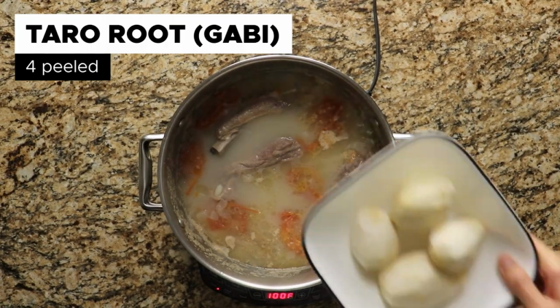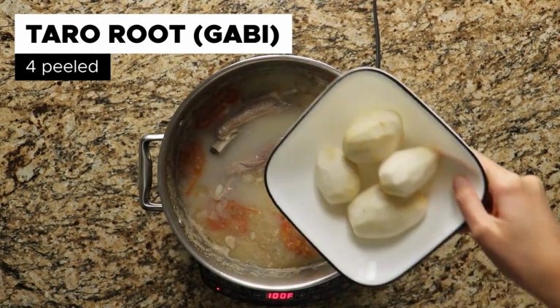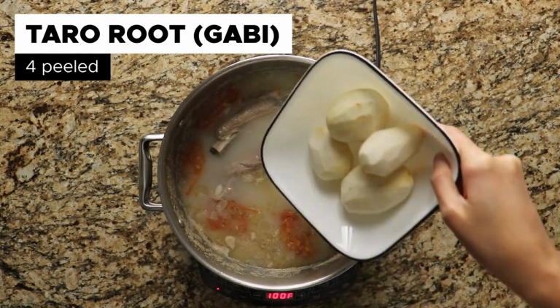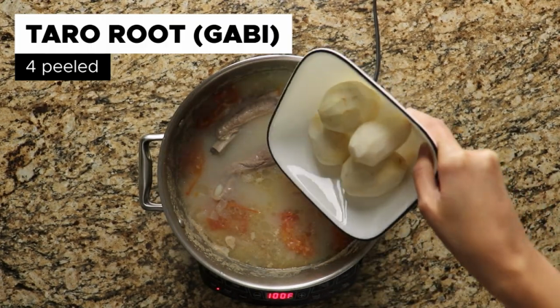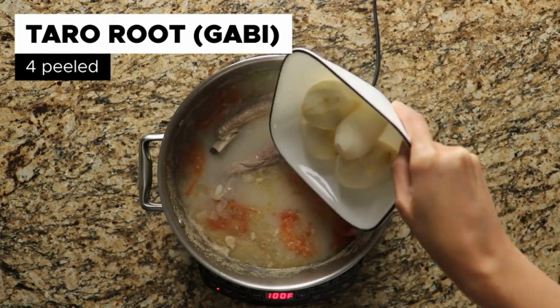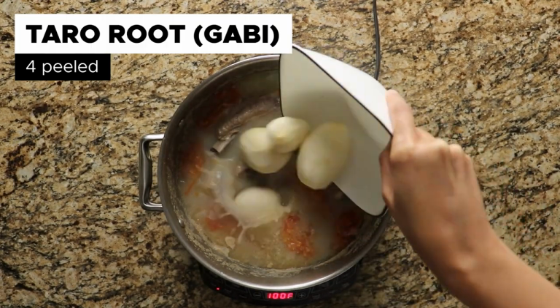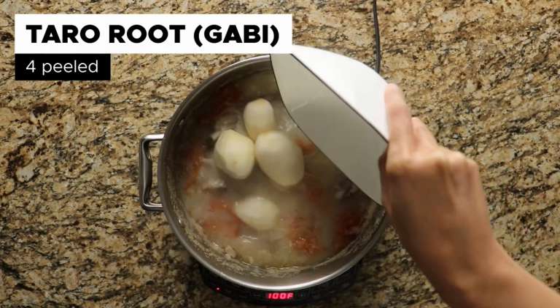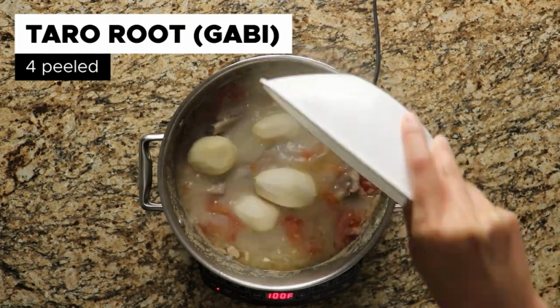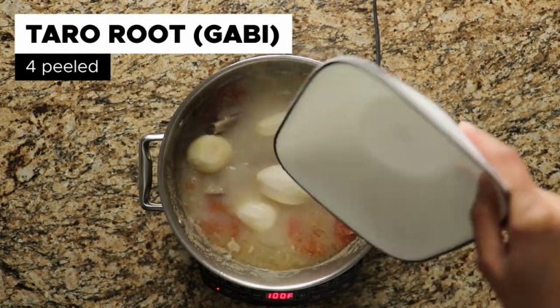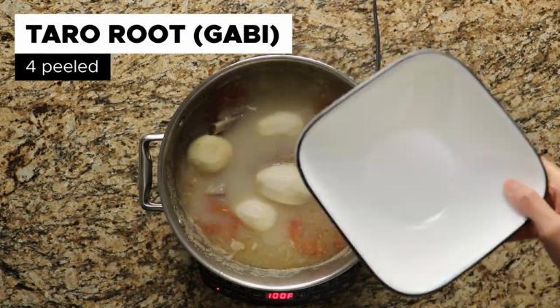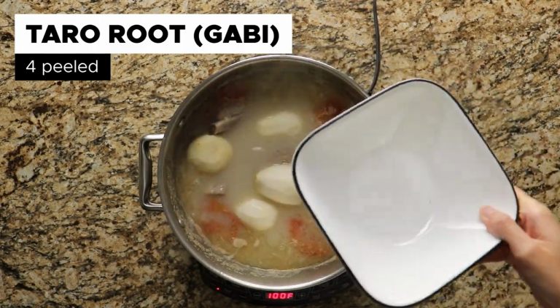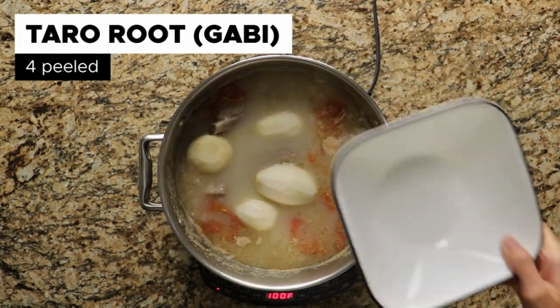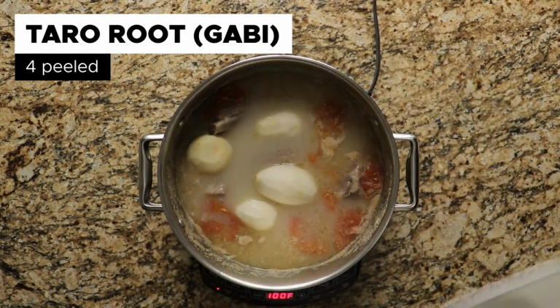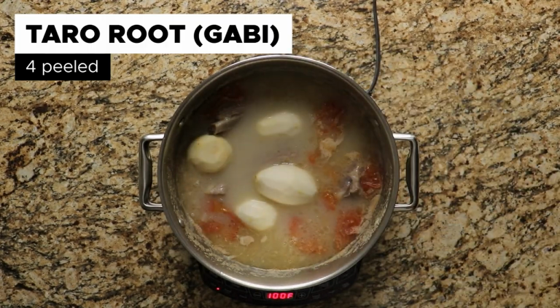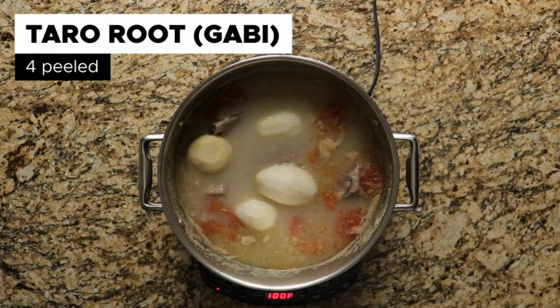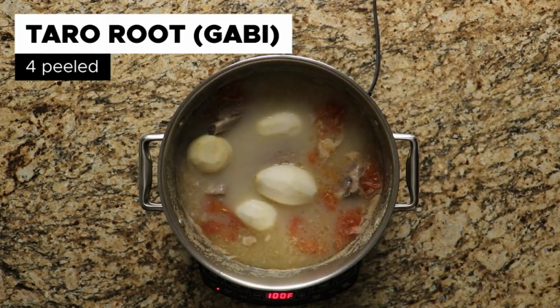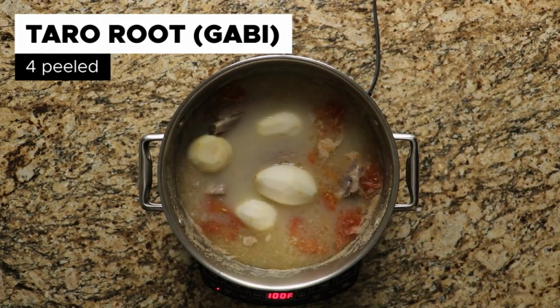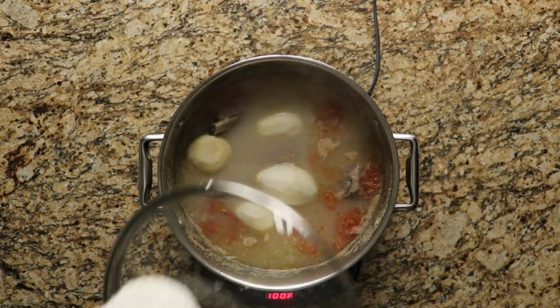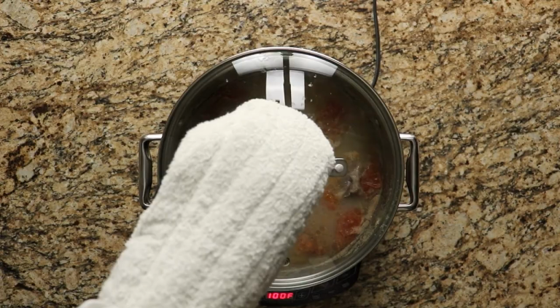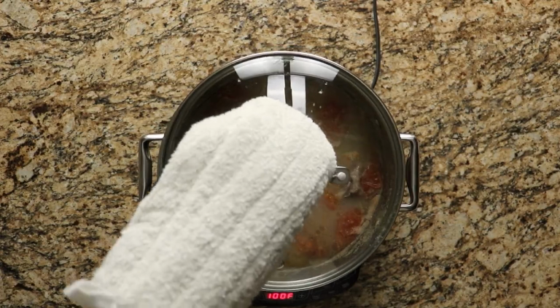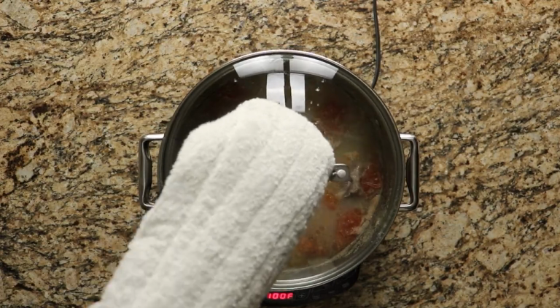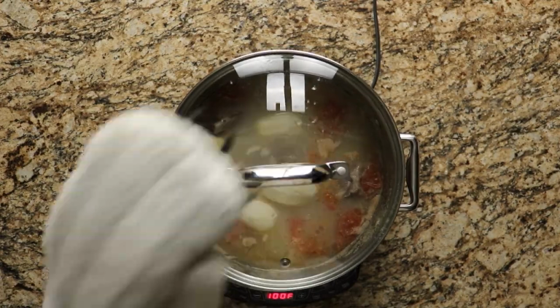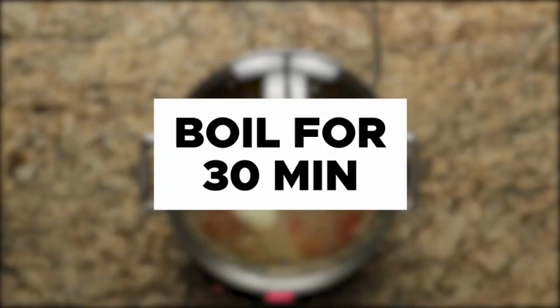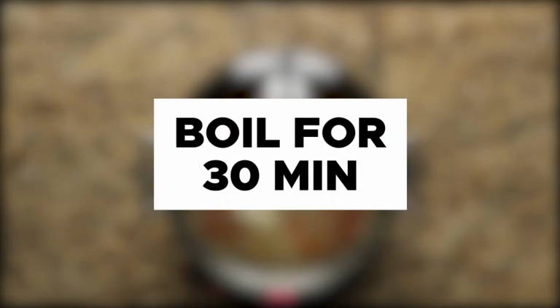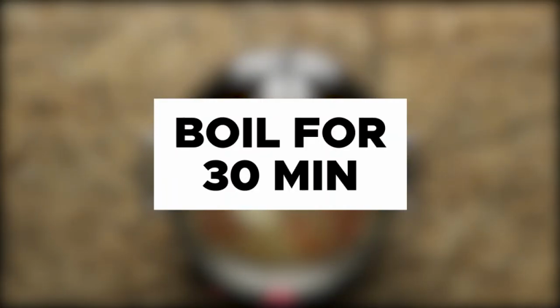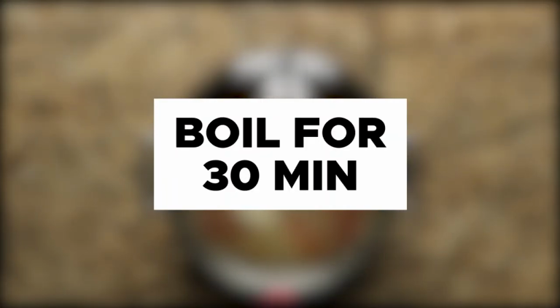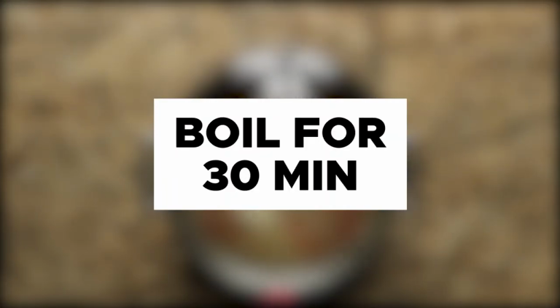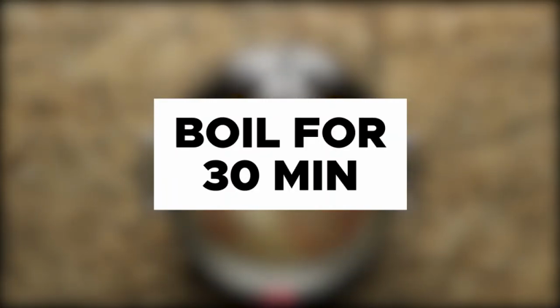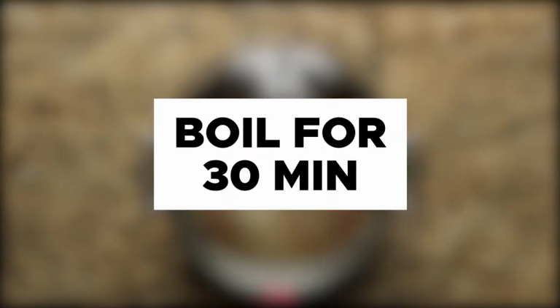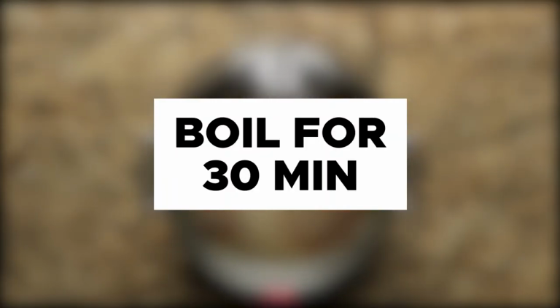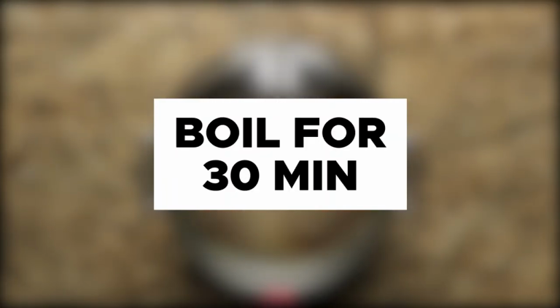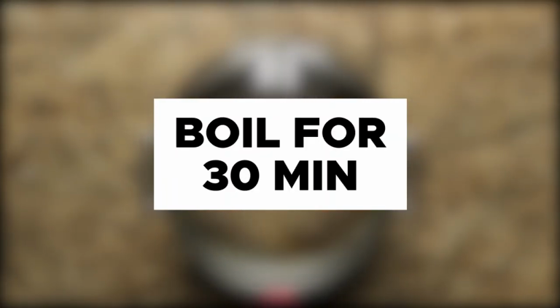Next, add in 4 peeled gabi. Continue to boil for another 30 minutes.